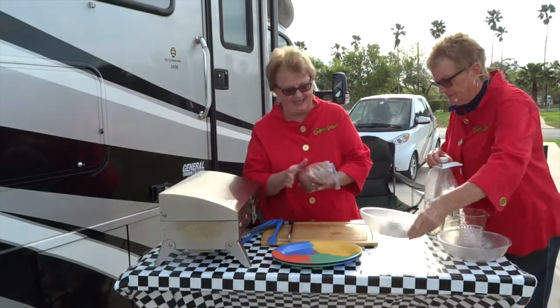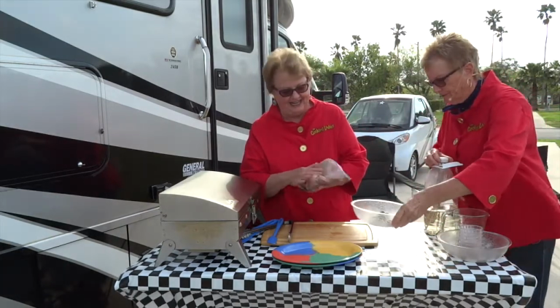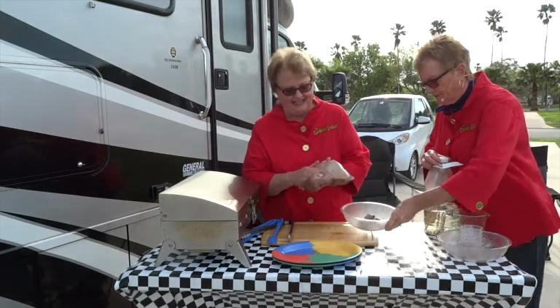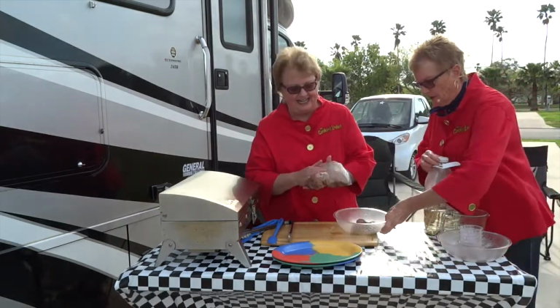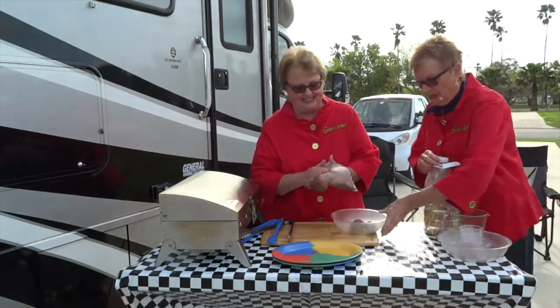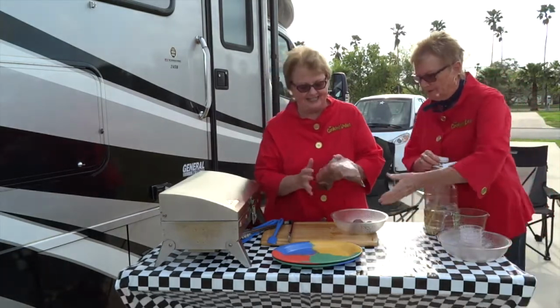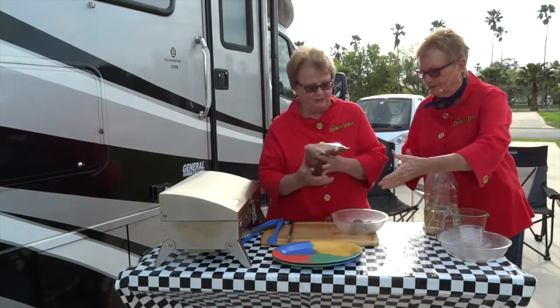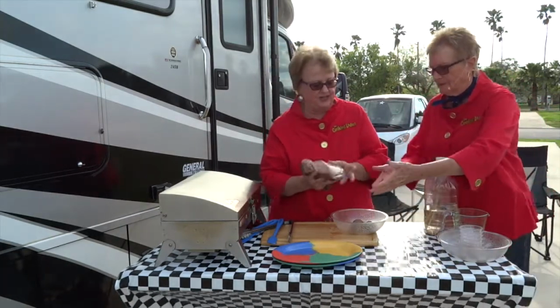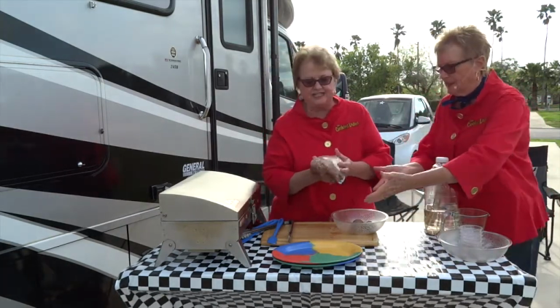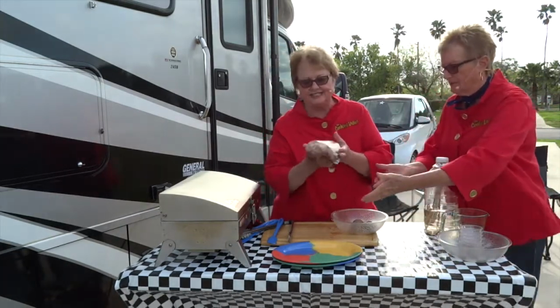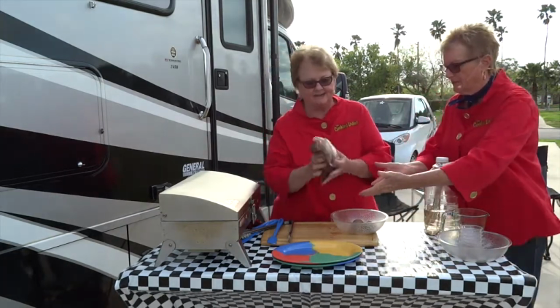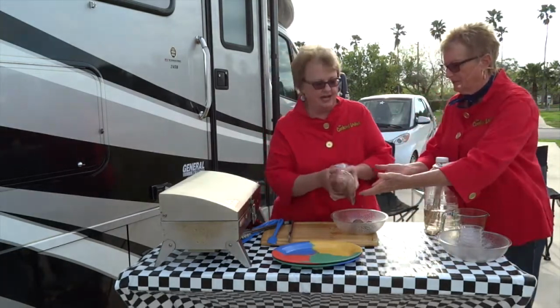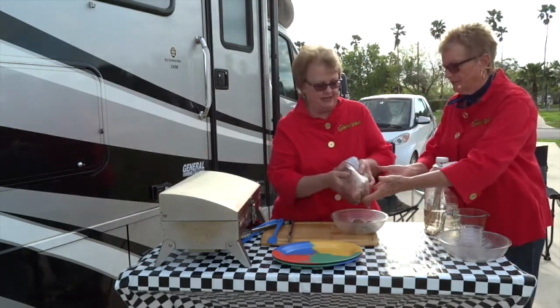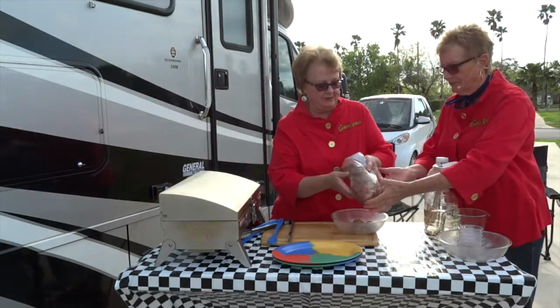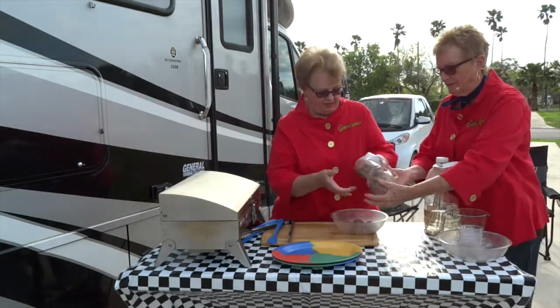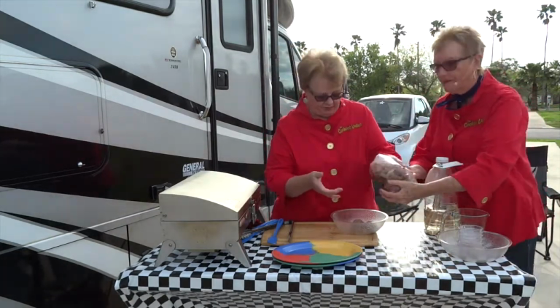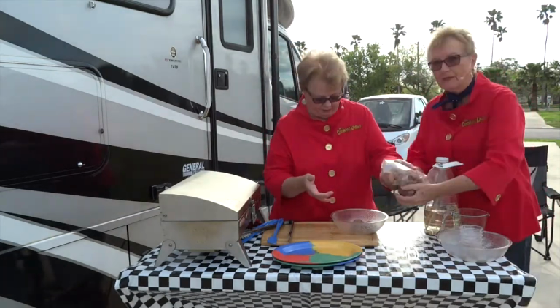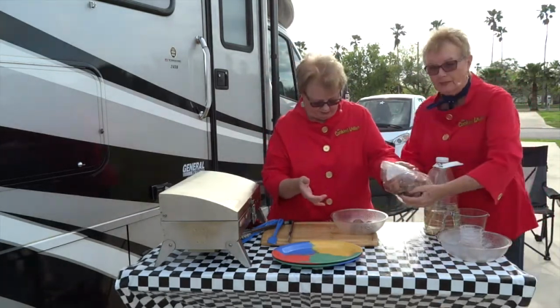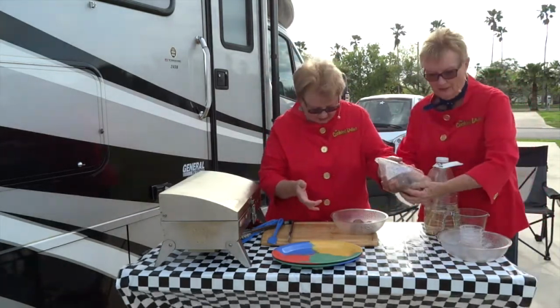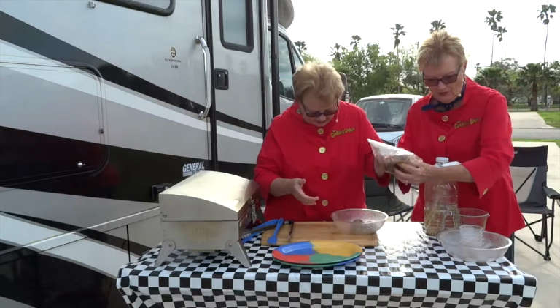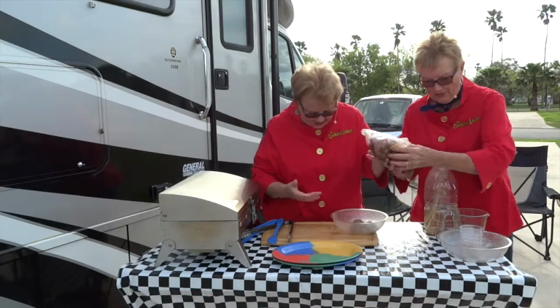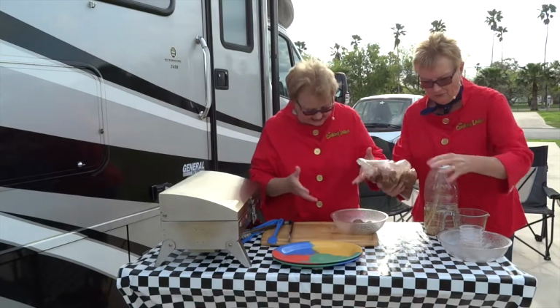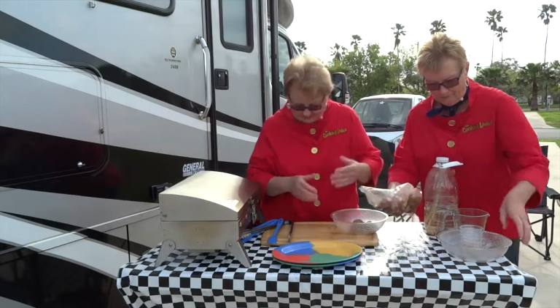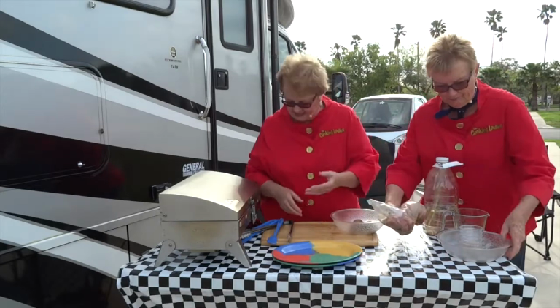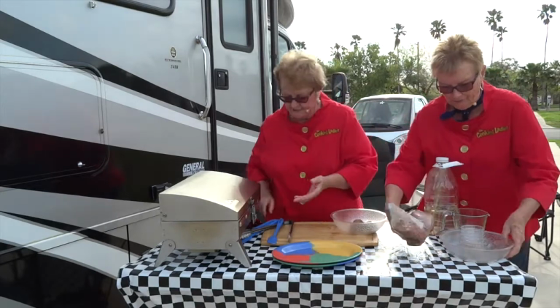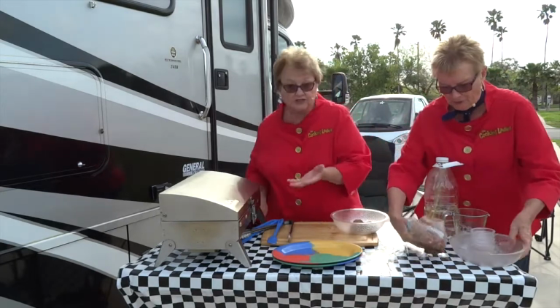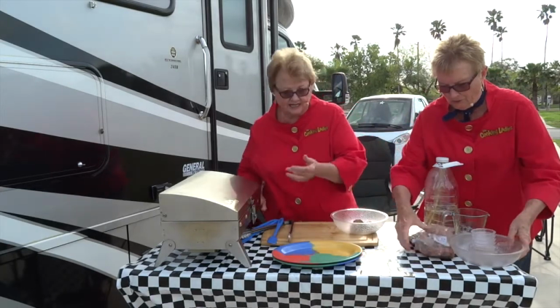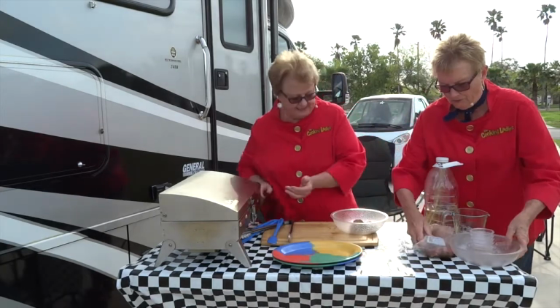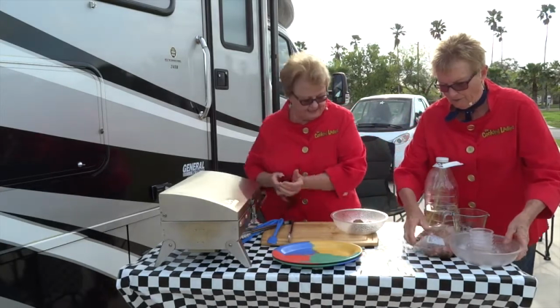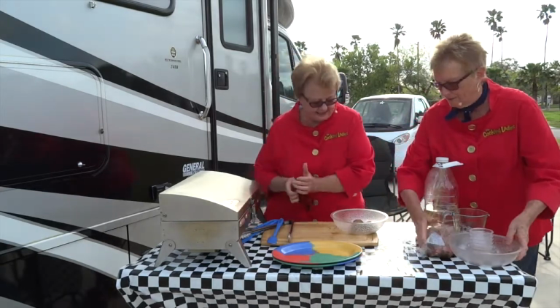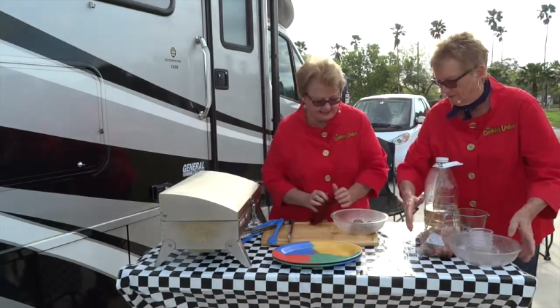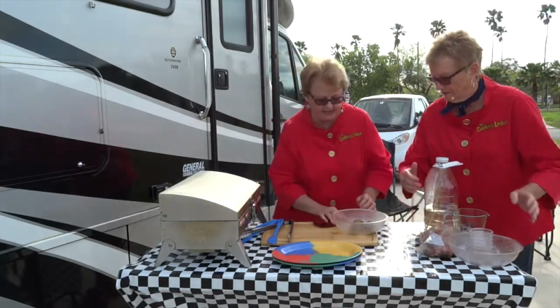That's a good way to do it — it doesn't take up a lot of room in your refrigerator. I just smashed some, so see that it leaked a little bit.